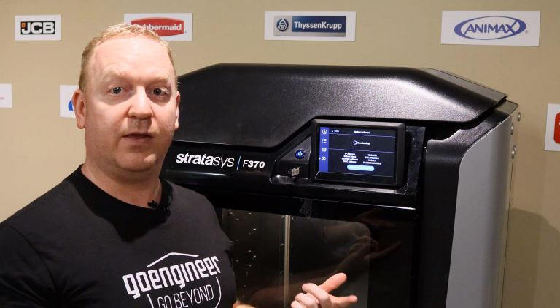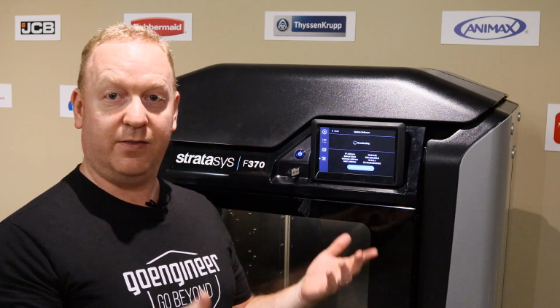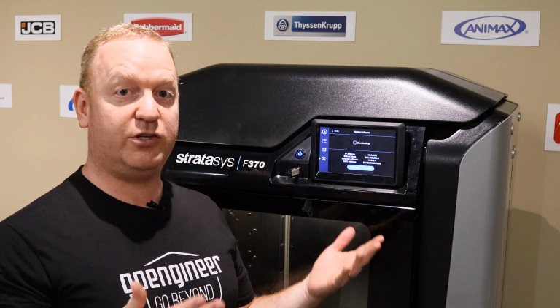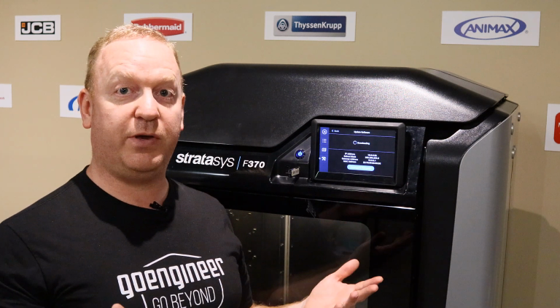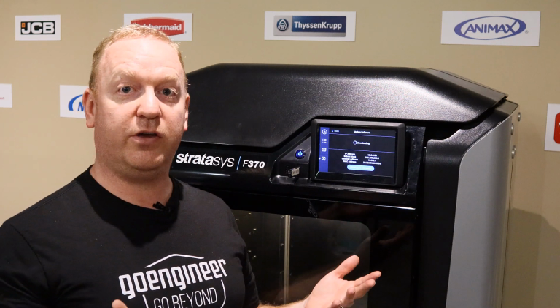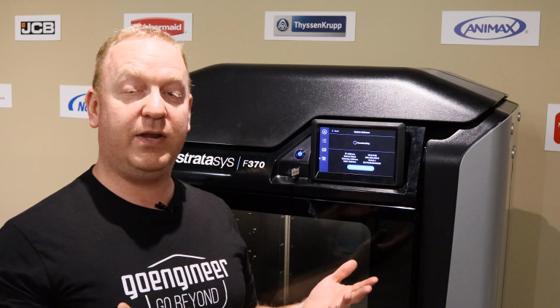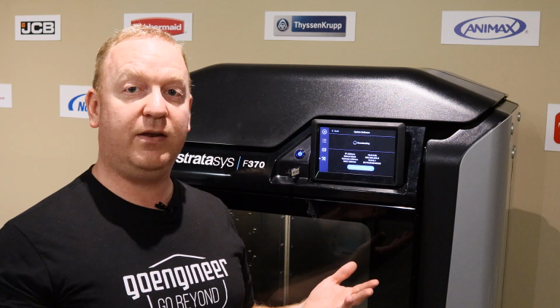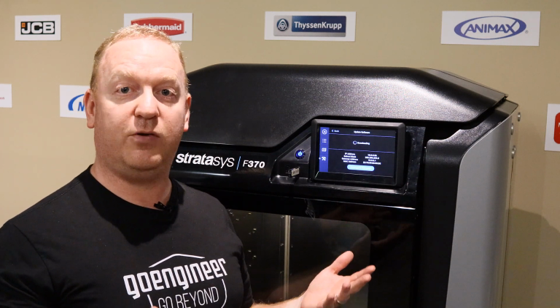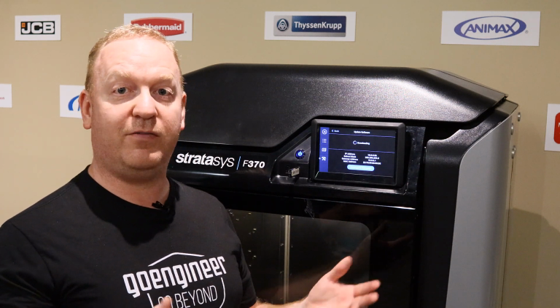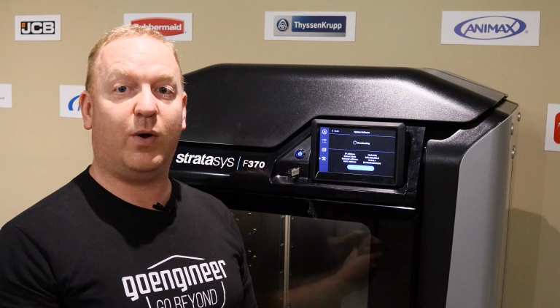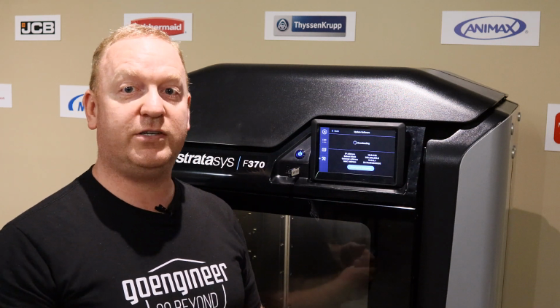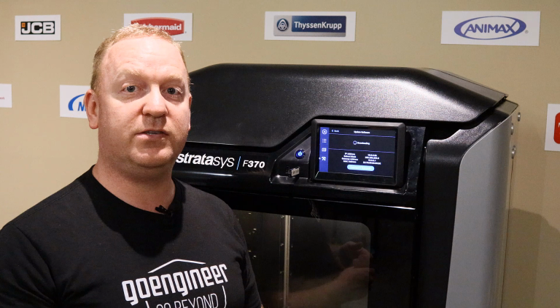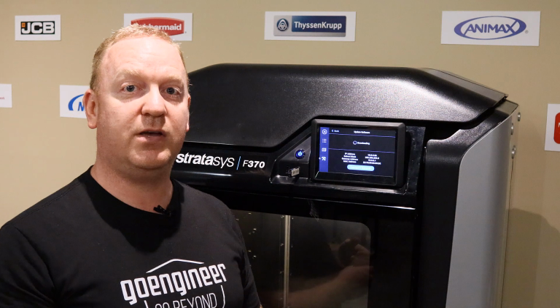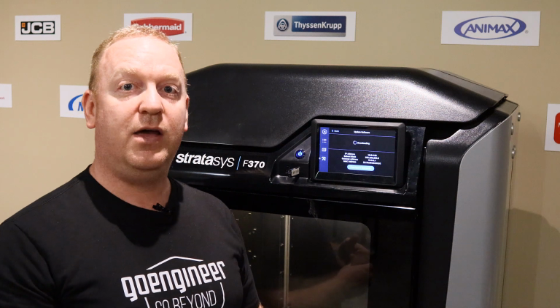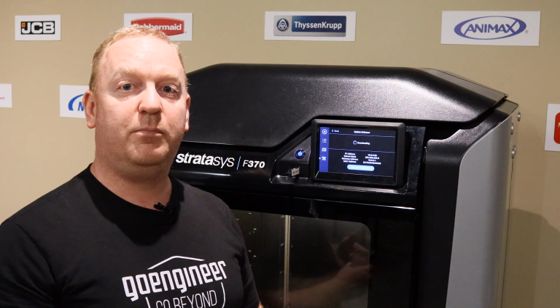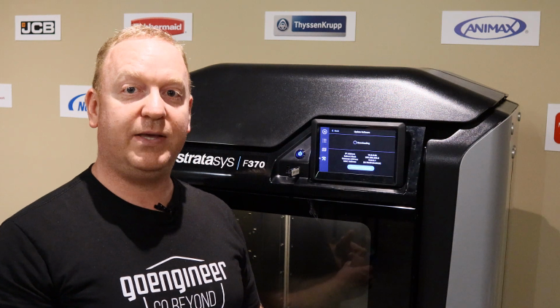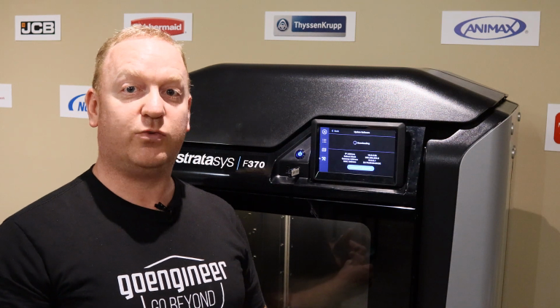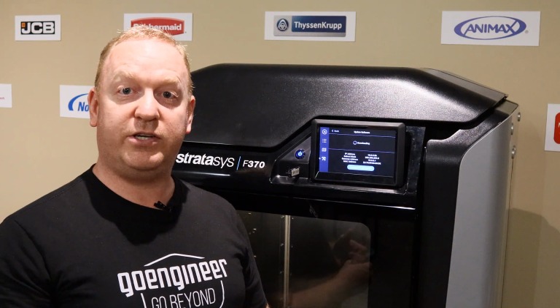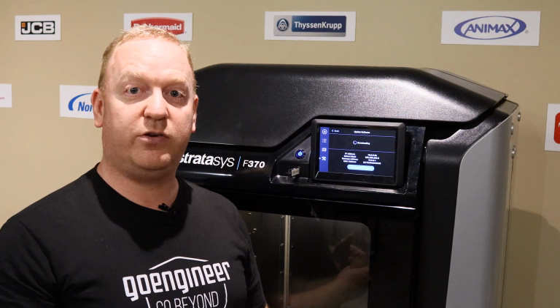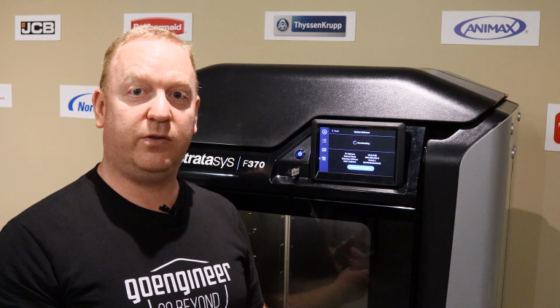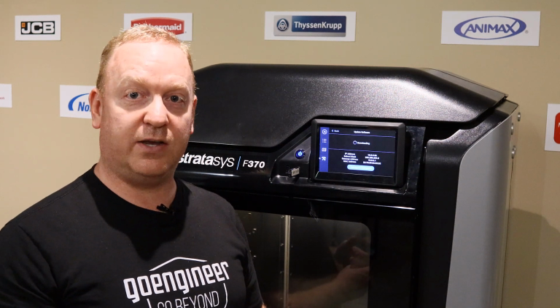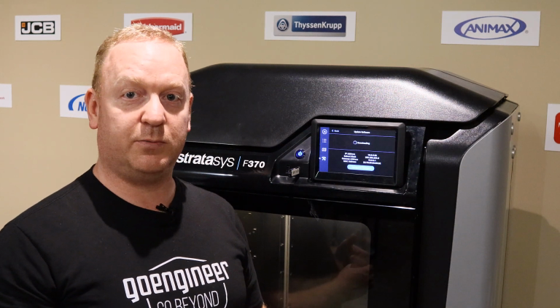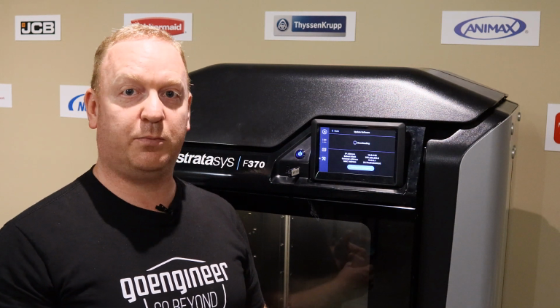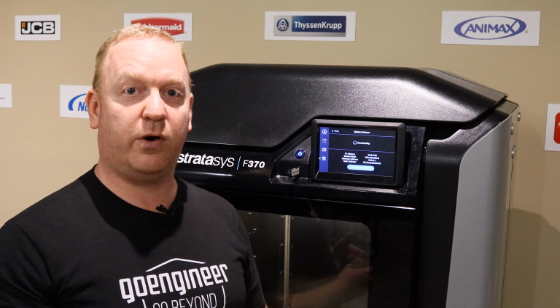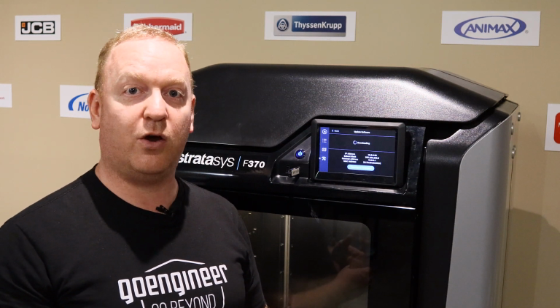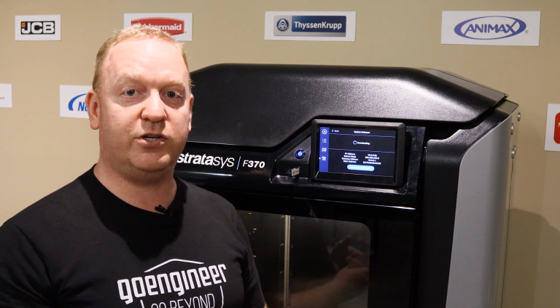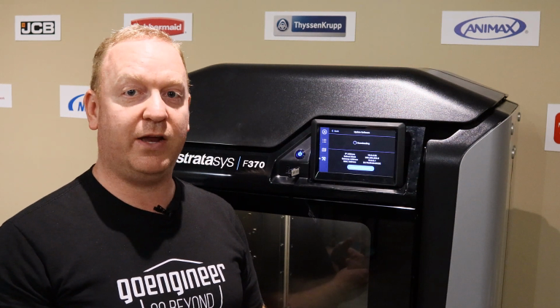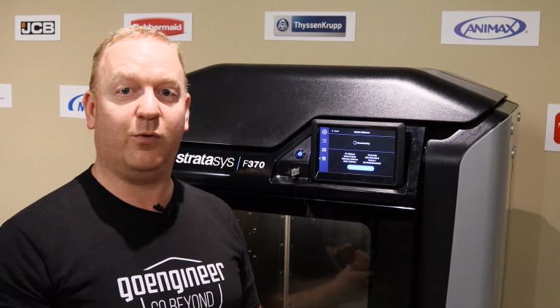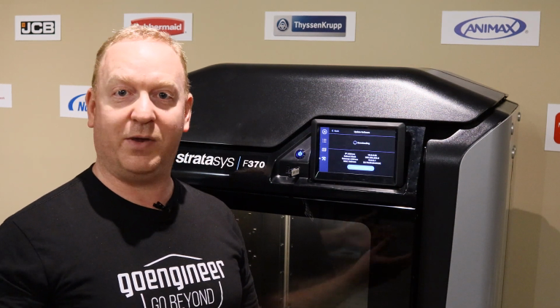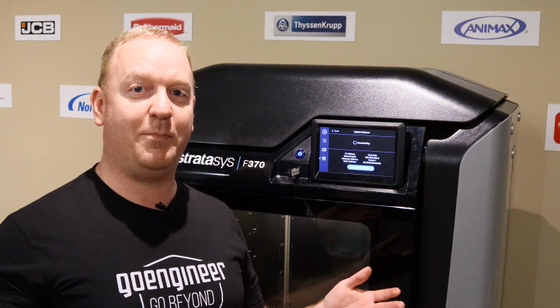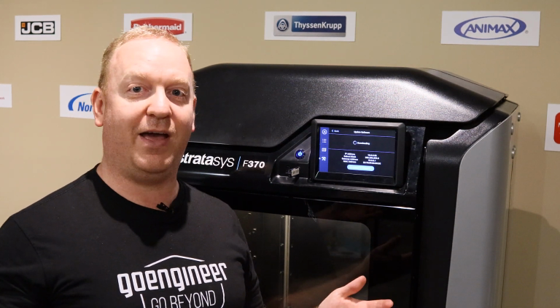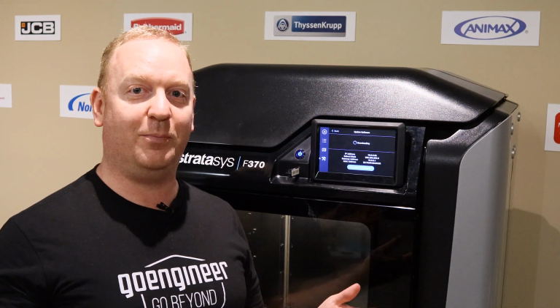That should be all you need. If you have any questions, please reach out to customer support at GoEngineer, and we'll be happy to help.